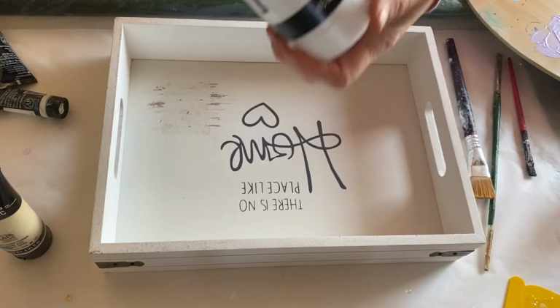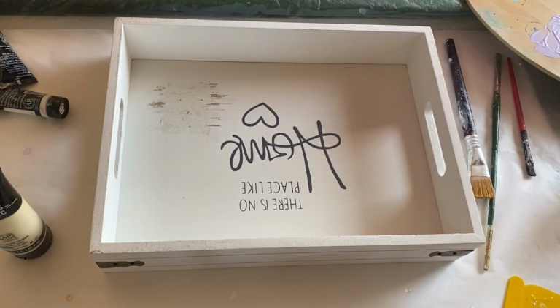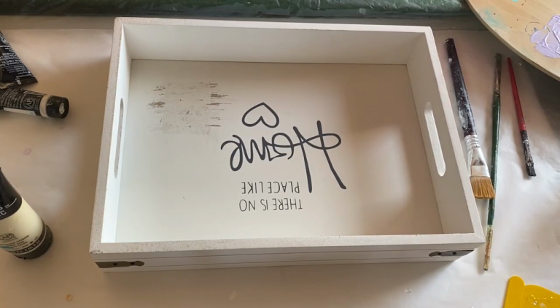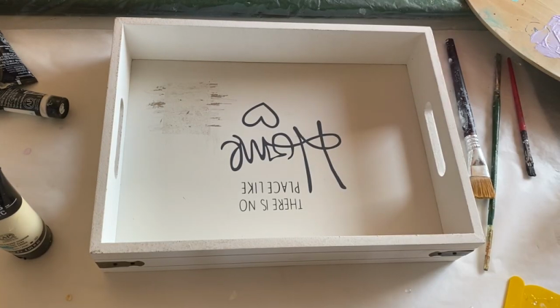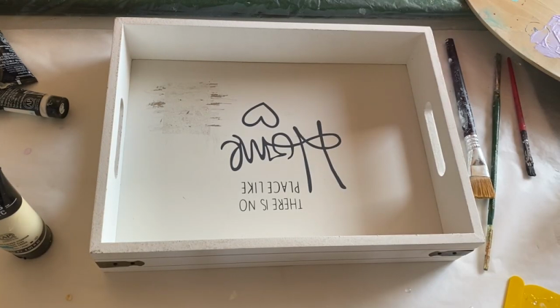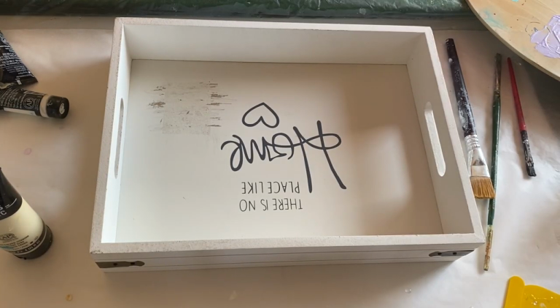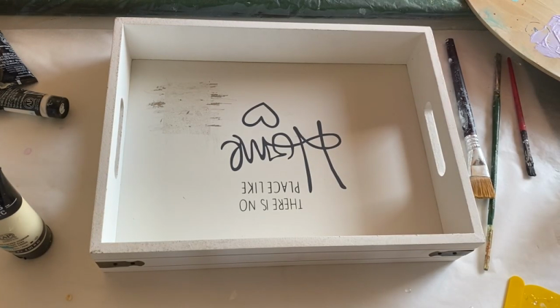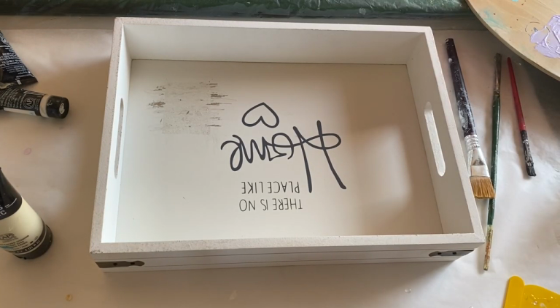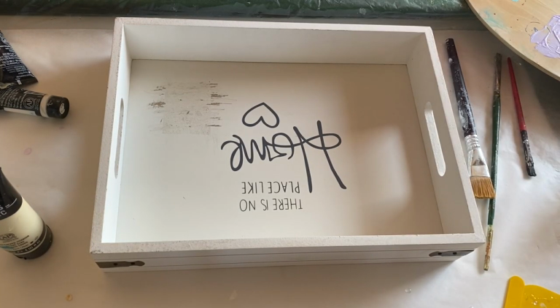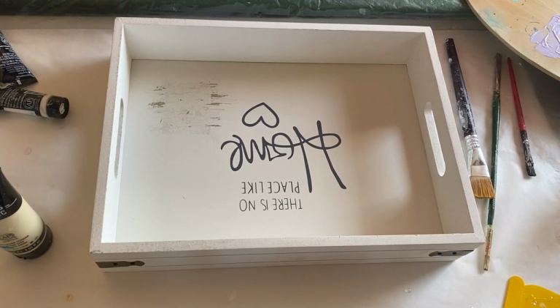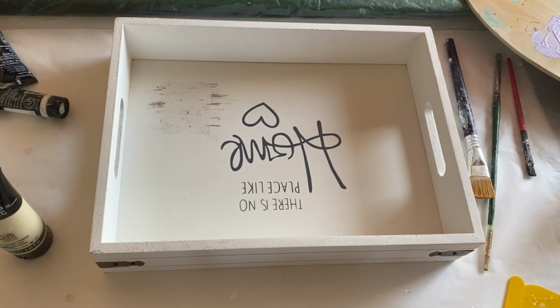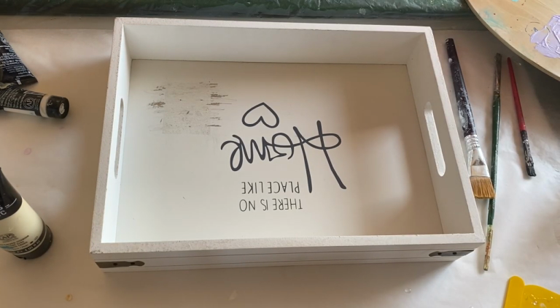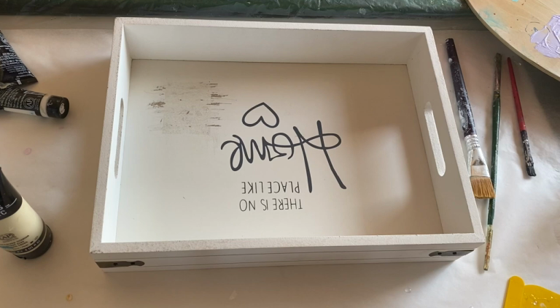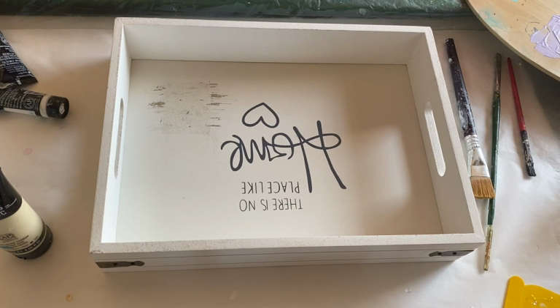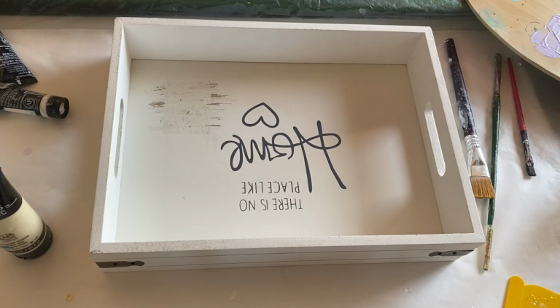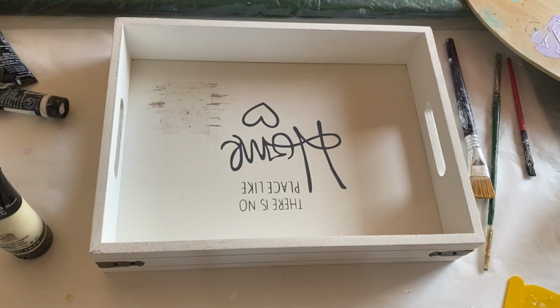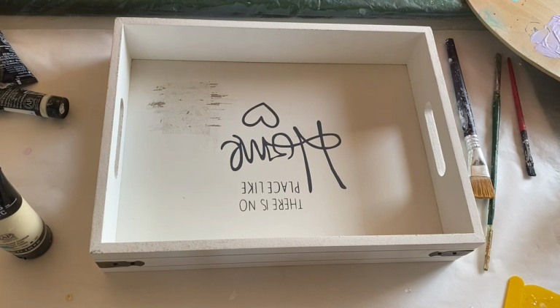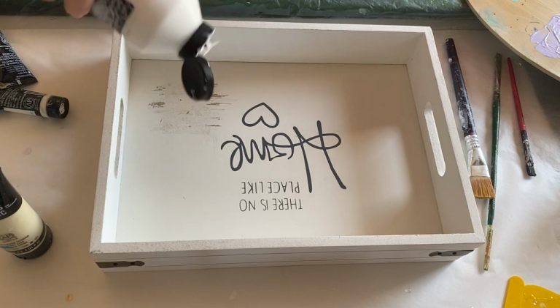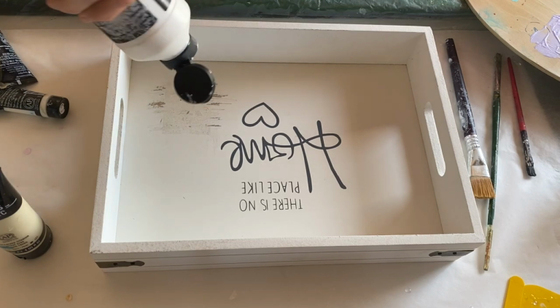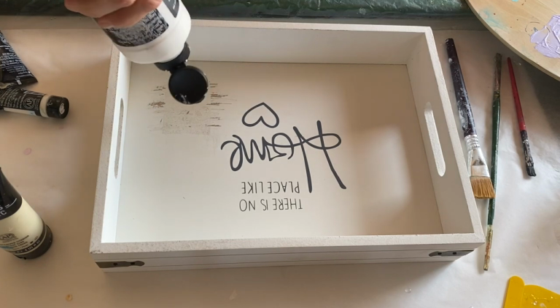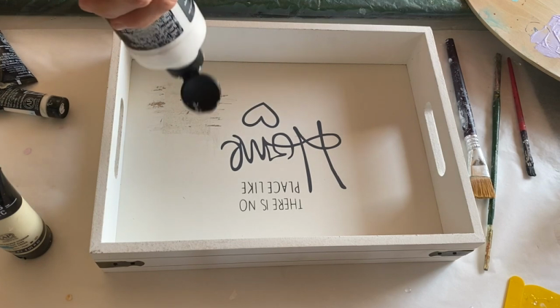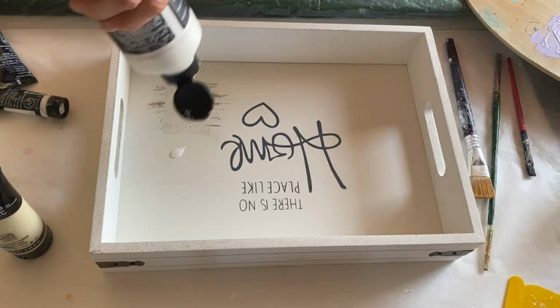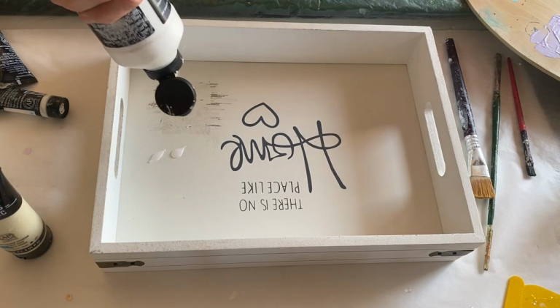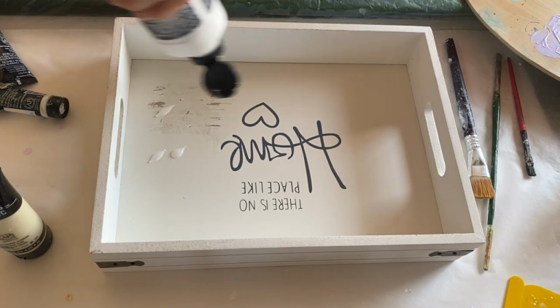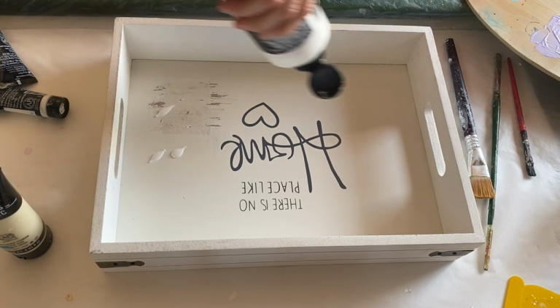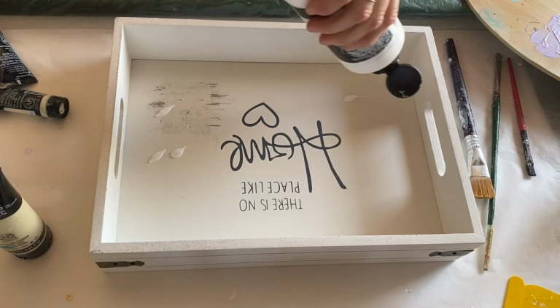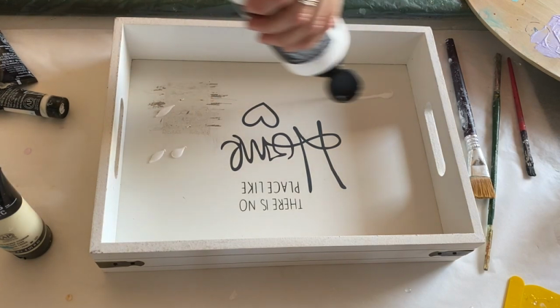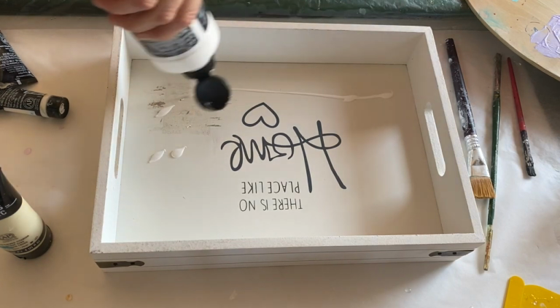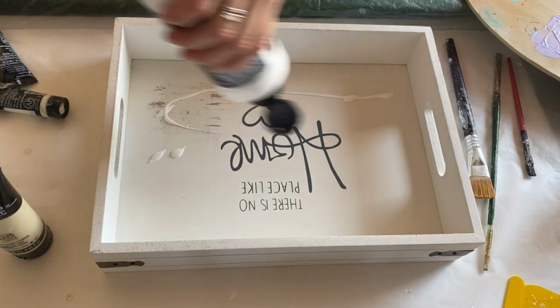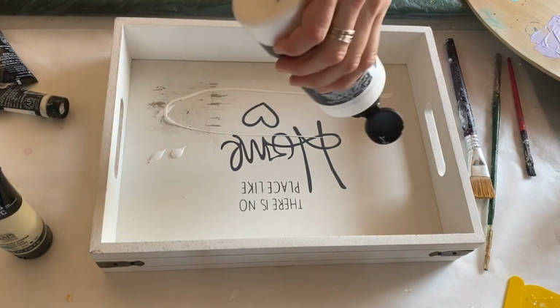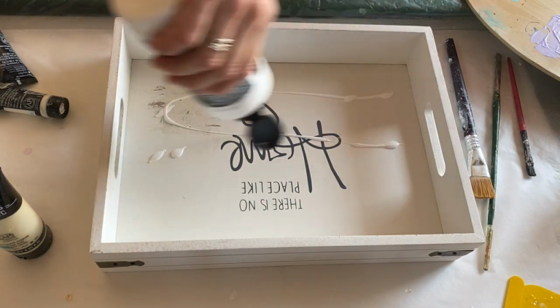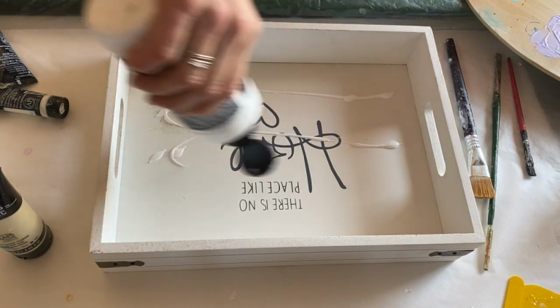Hi everyone, I'm Nadia and in today's video my mom is making a beautiful resin beach tray.